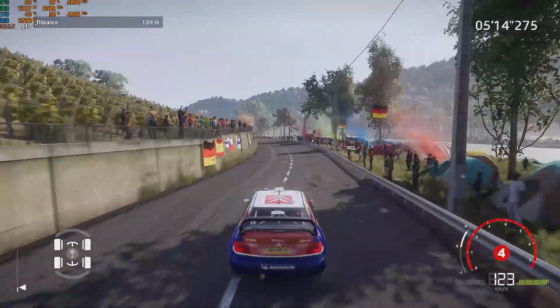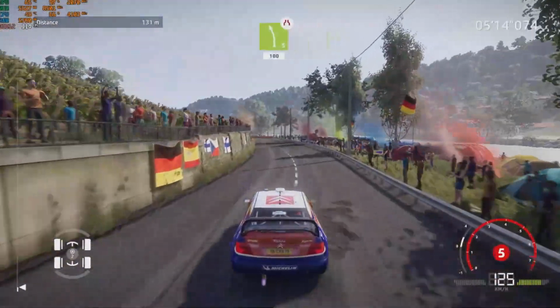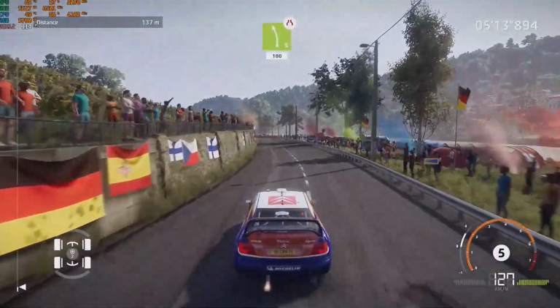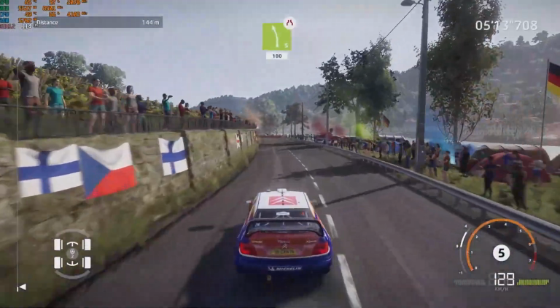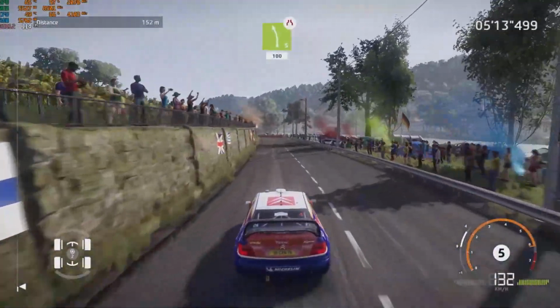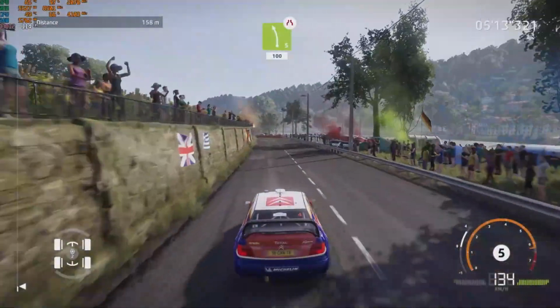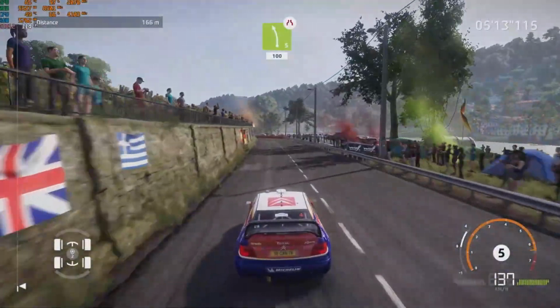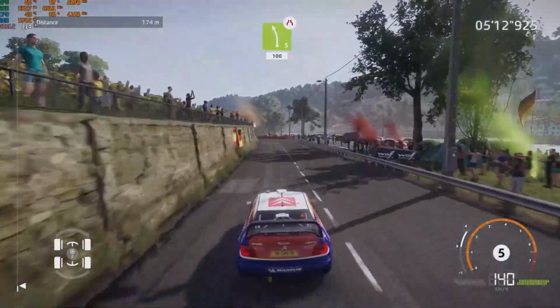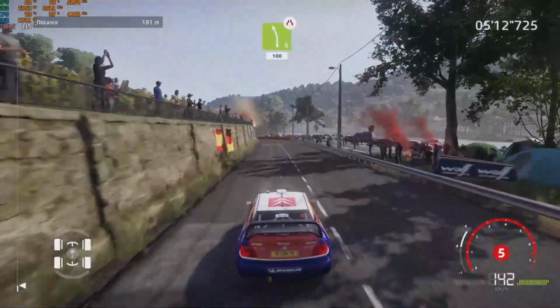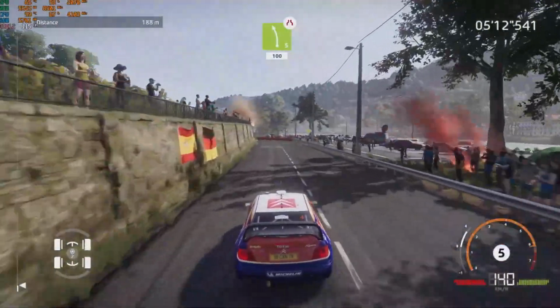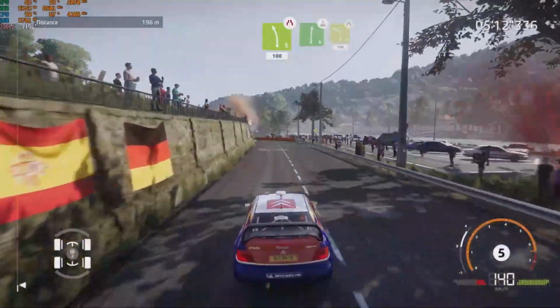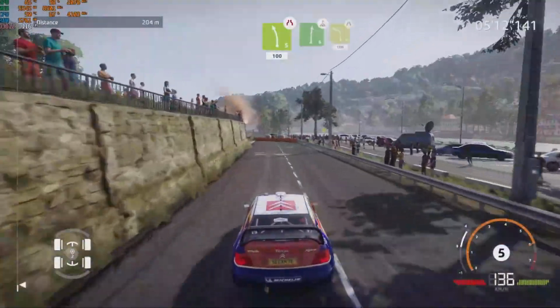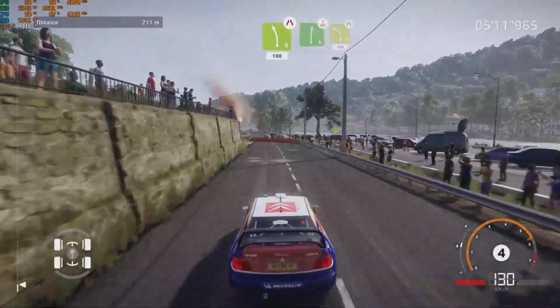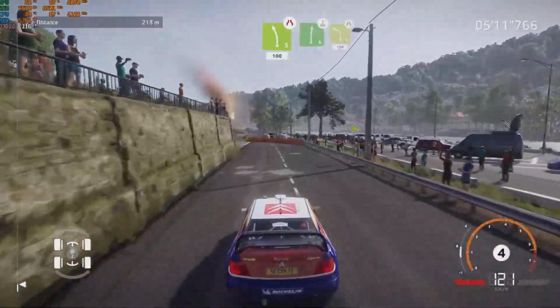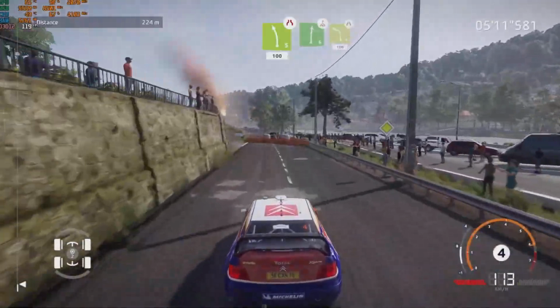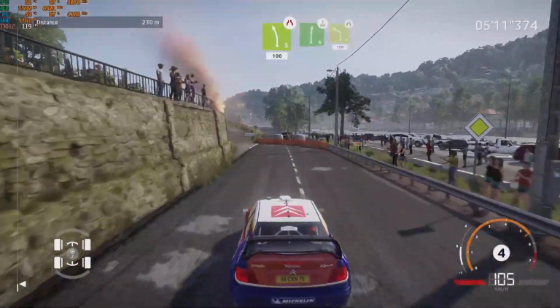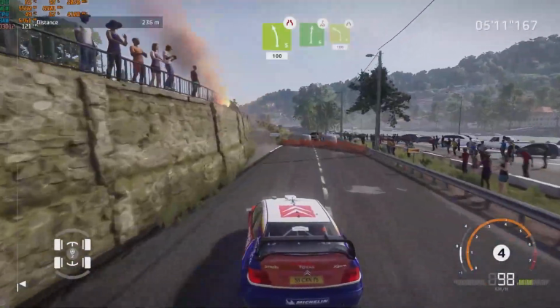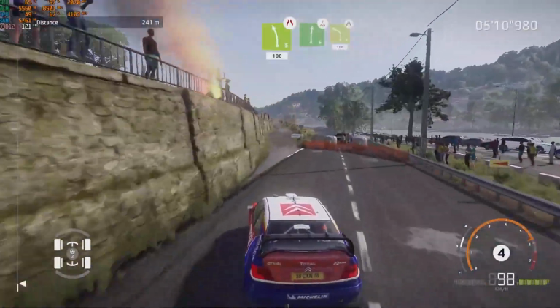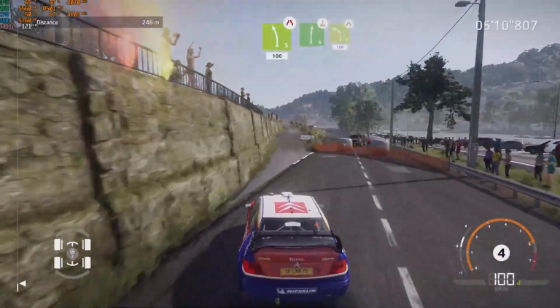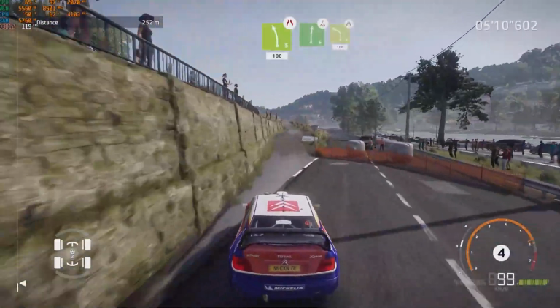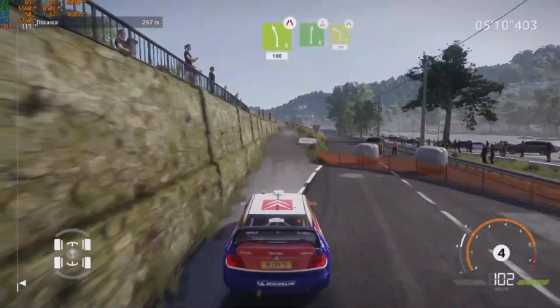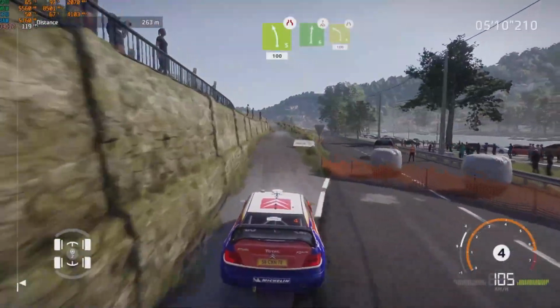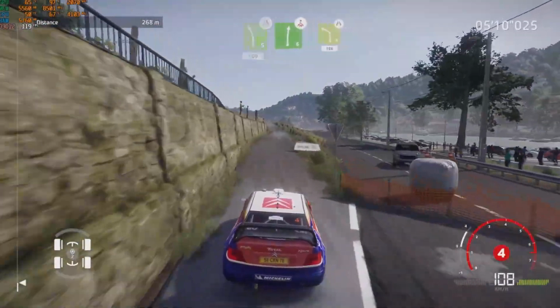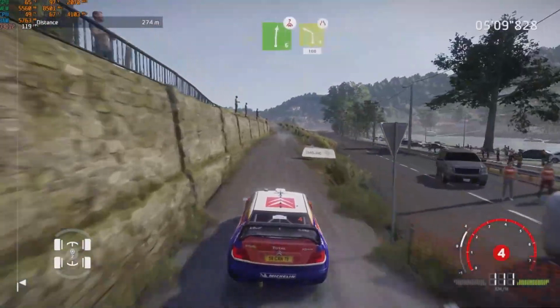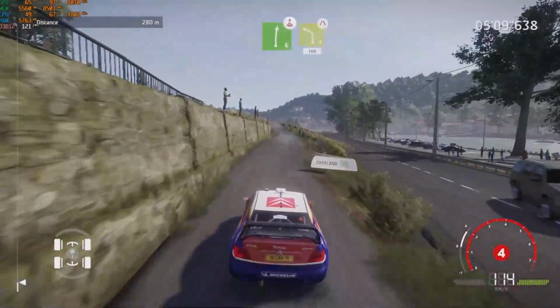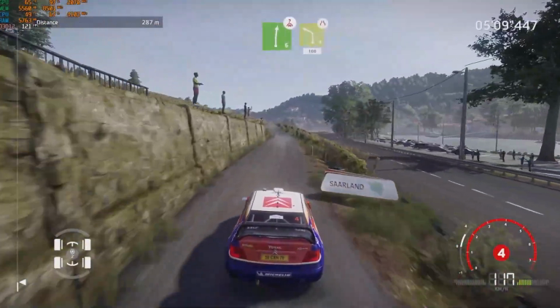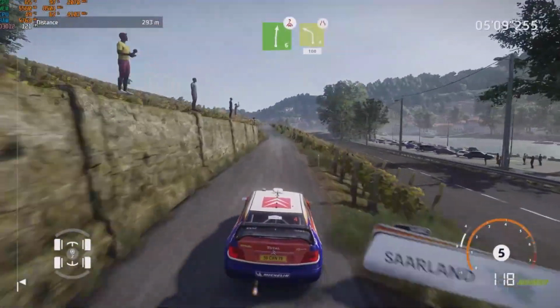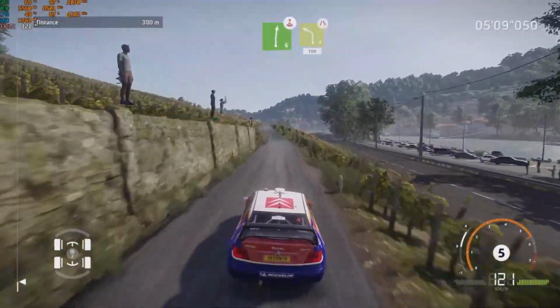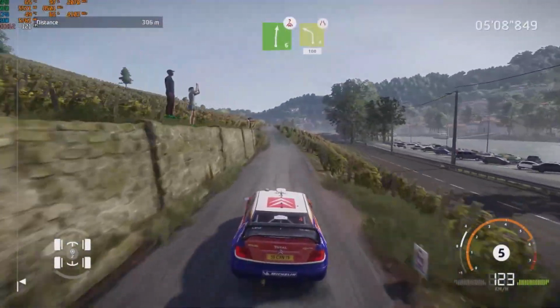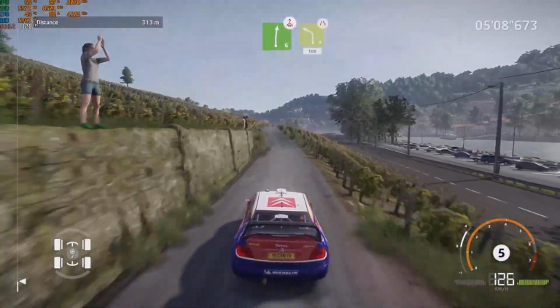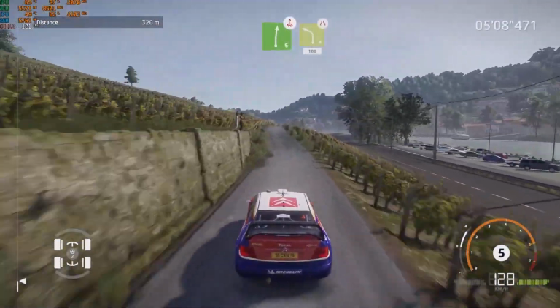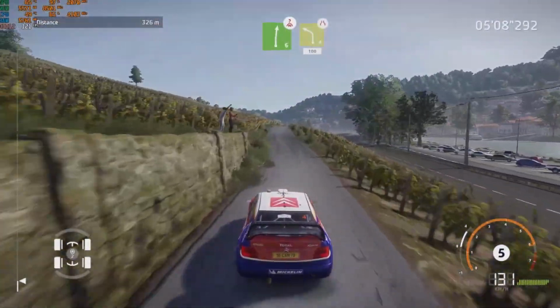Caution, left 5, narrows, 100. Right 6, brake, over crest, and left 4, narrows at junction, 100.